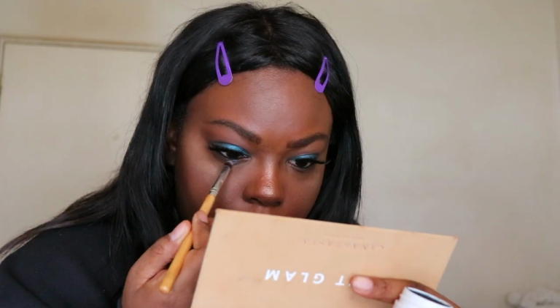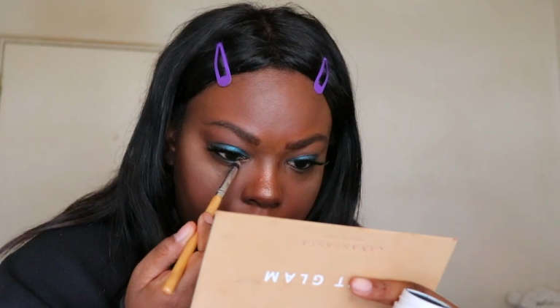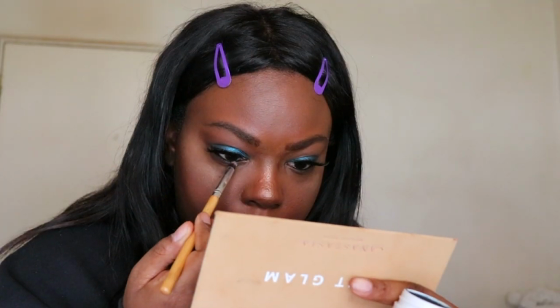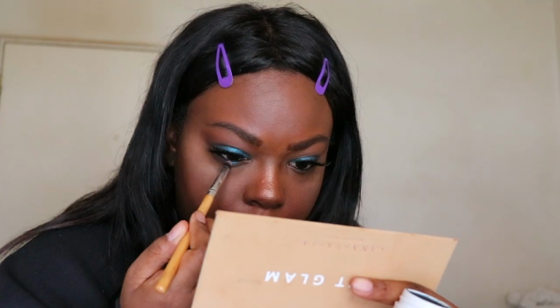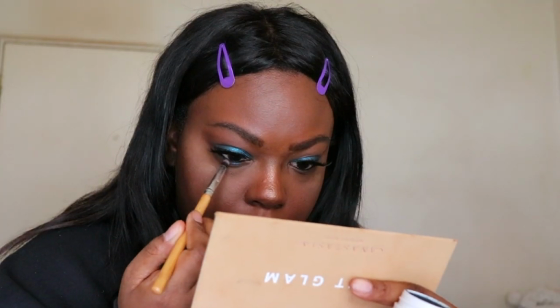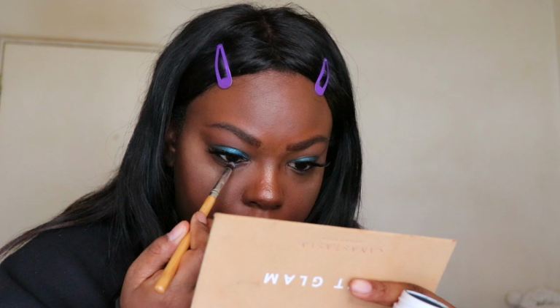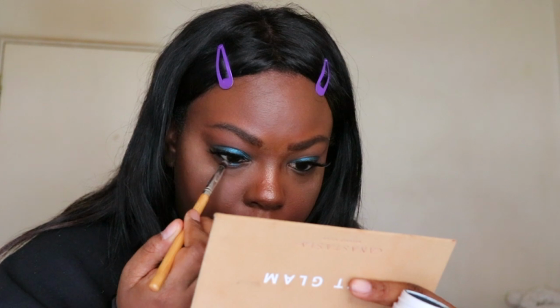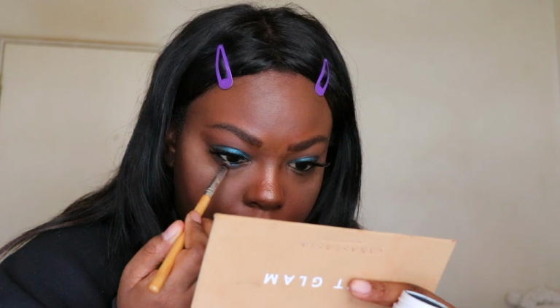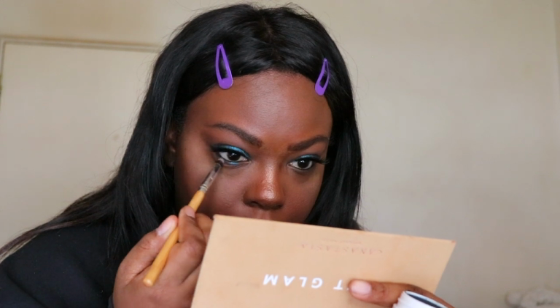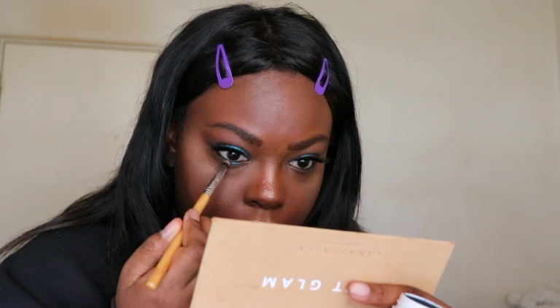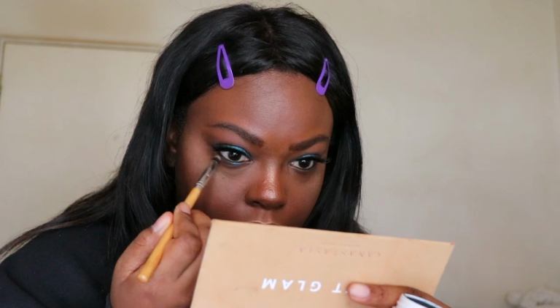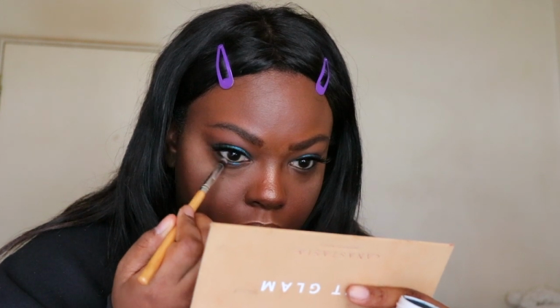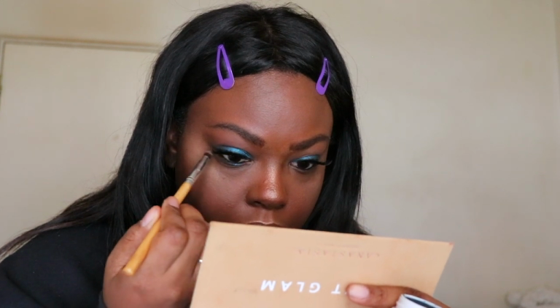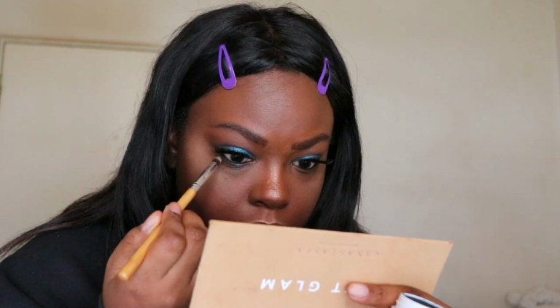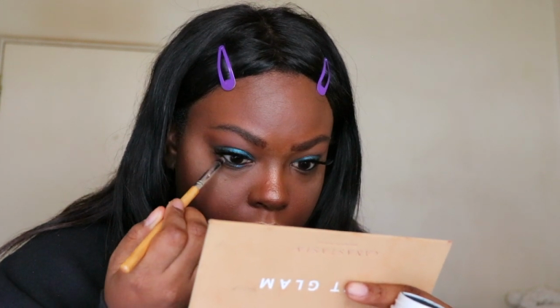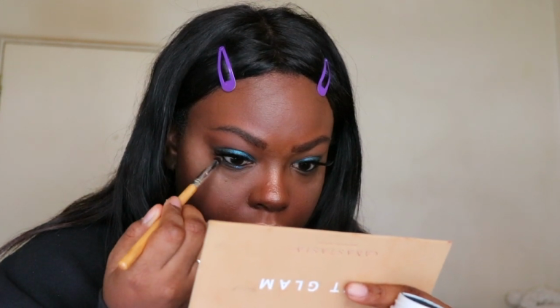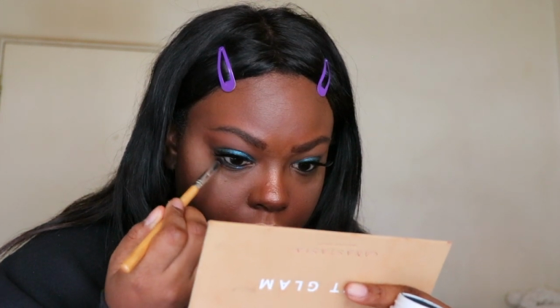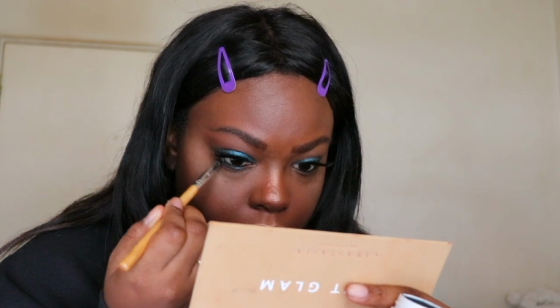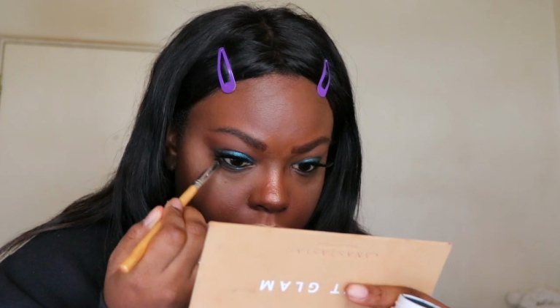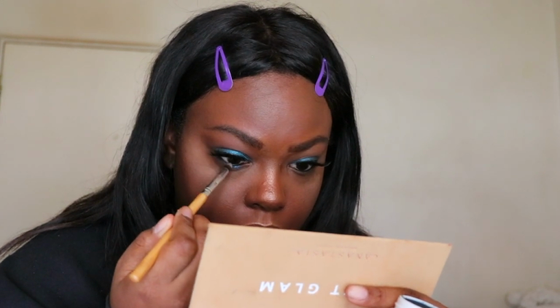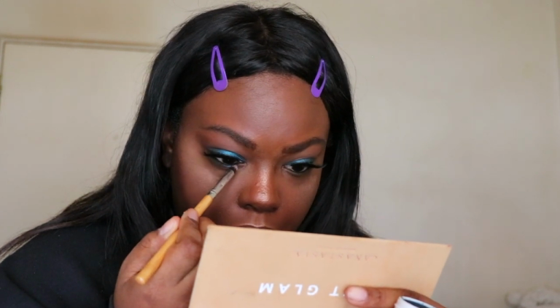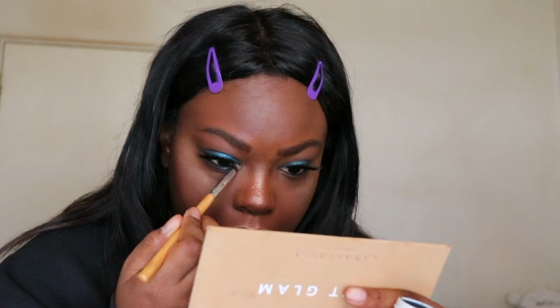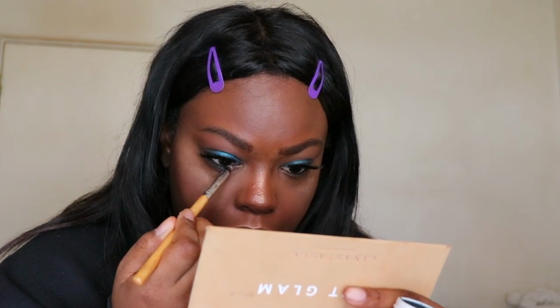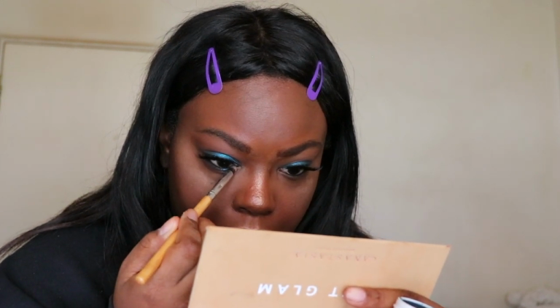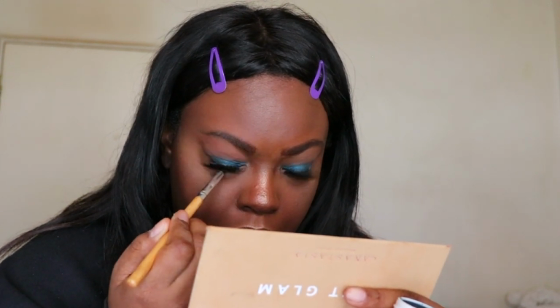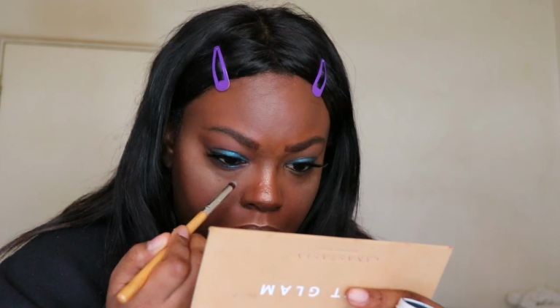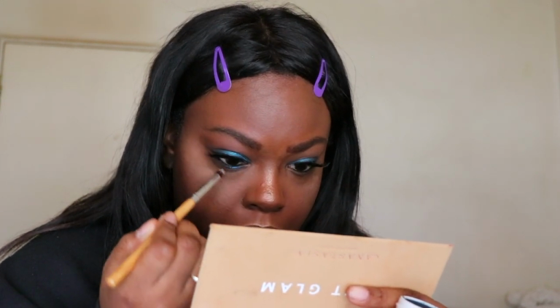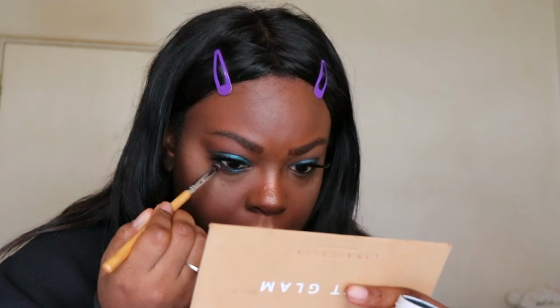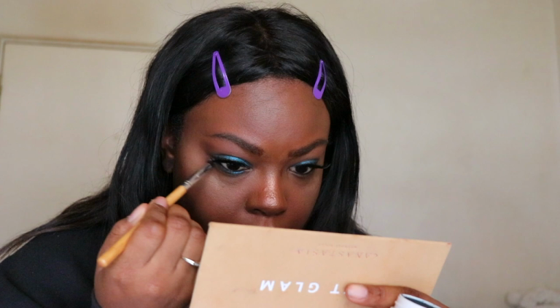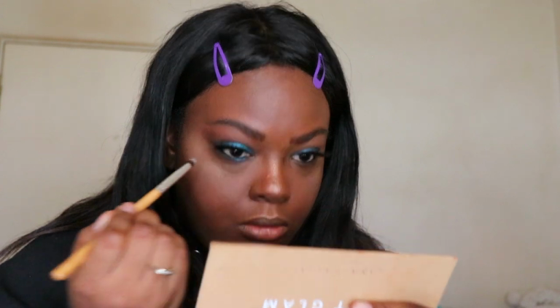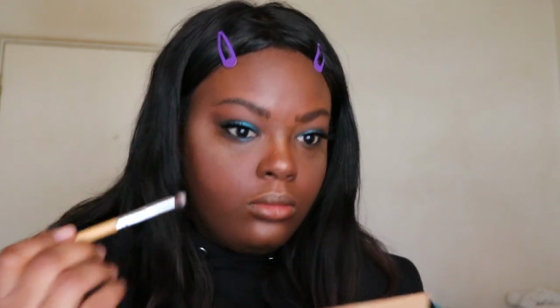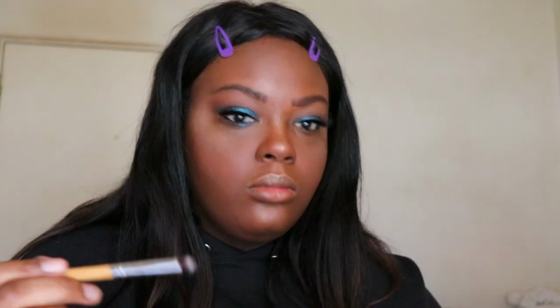I'm using the L'Oréal gel liner, and then I'm taking the Coconut shade and smoking out my lower lash line.